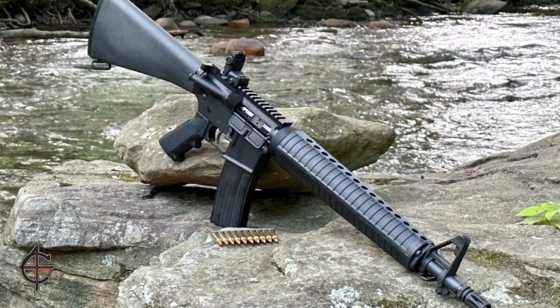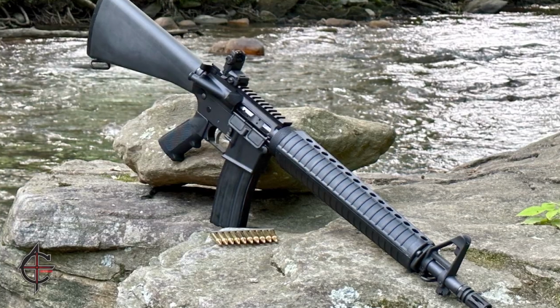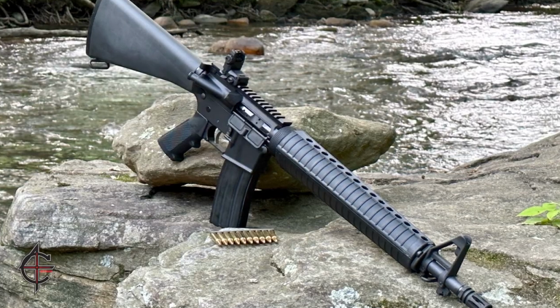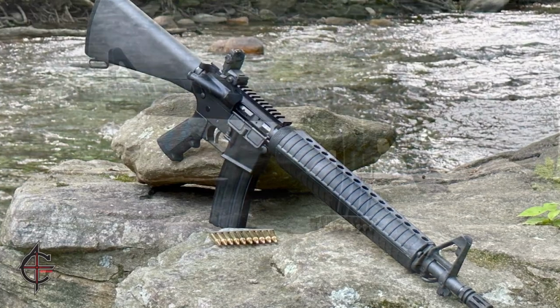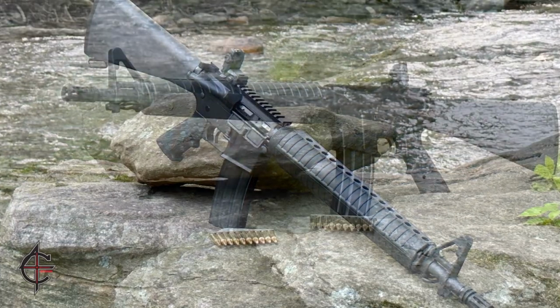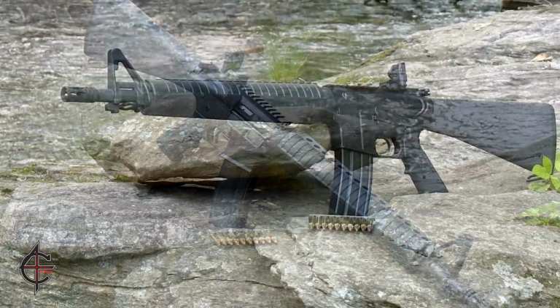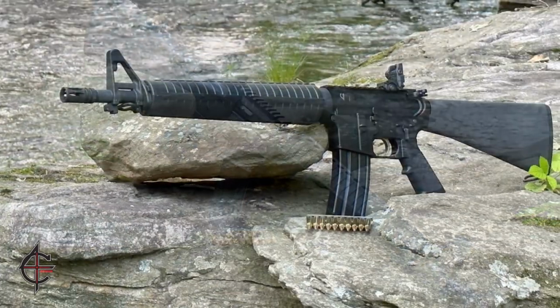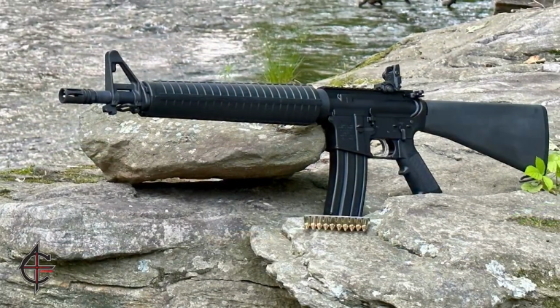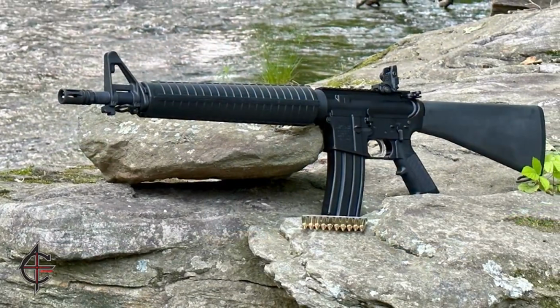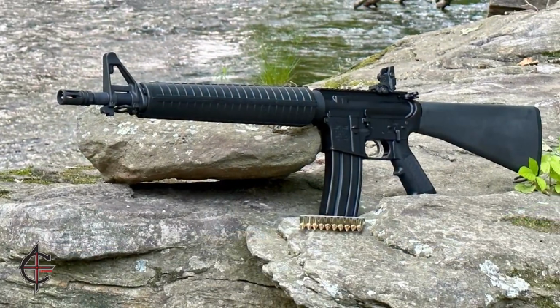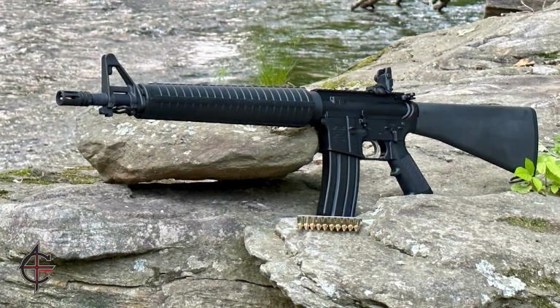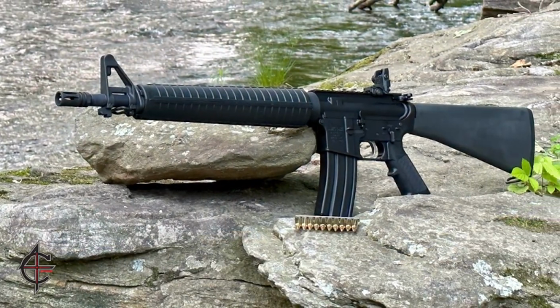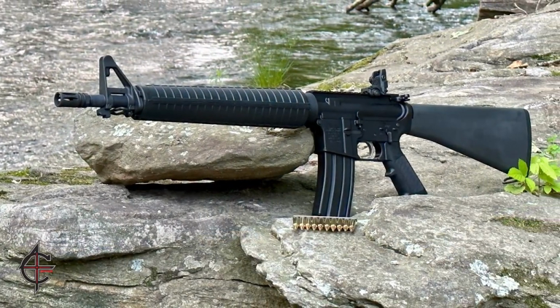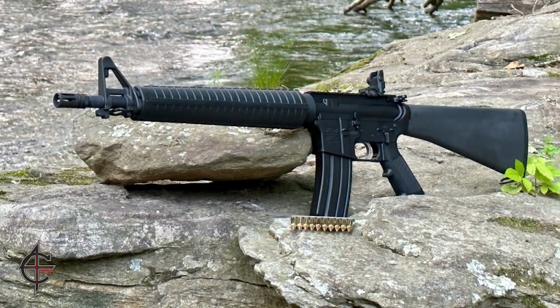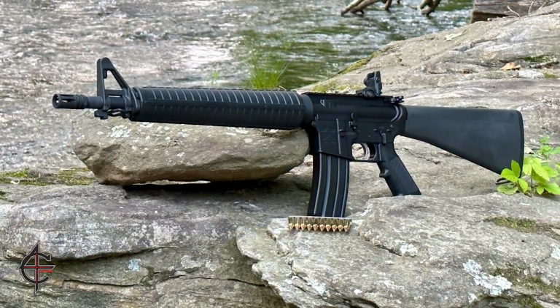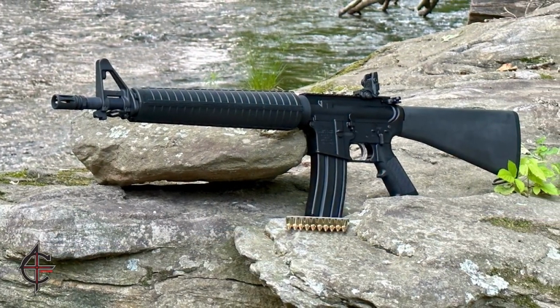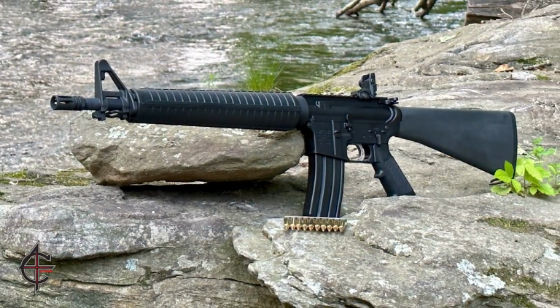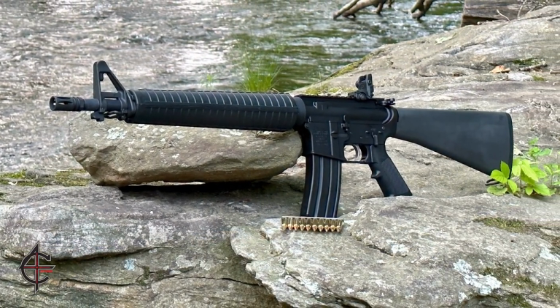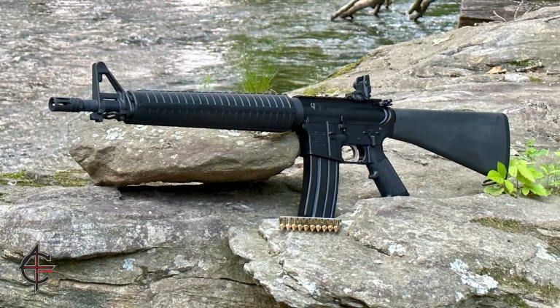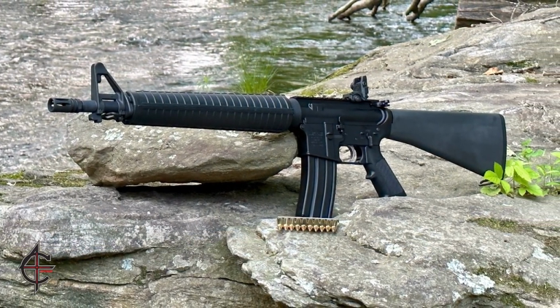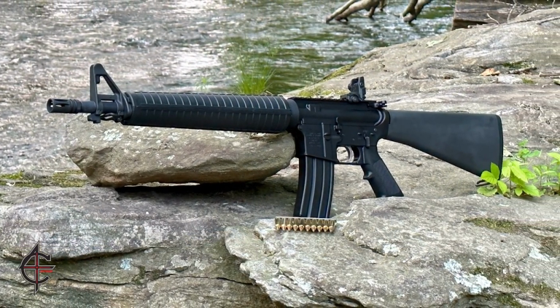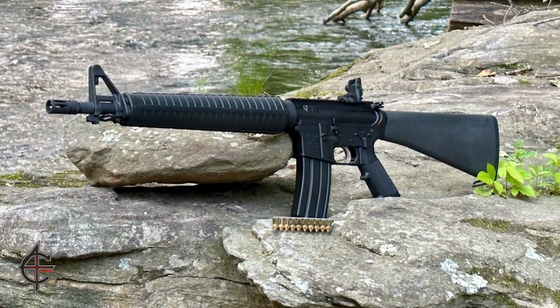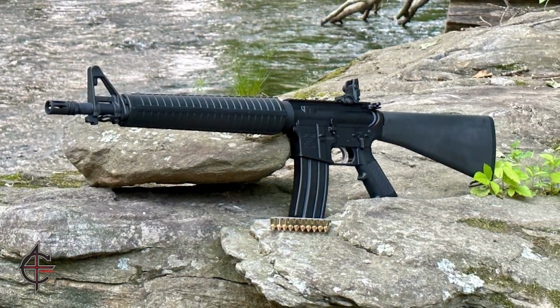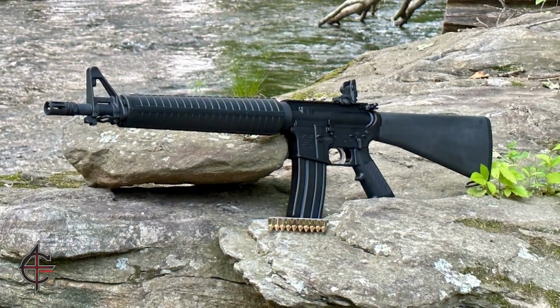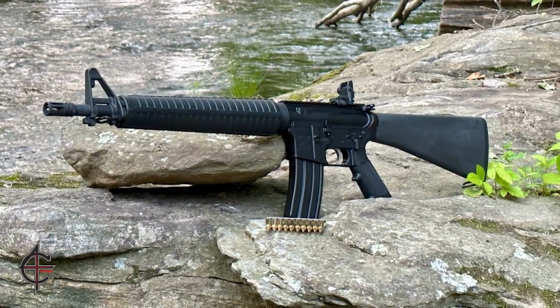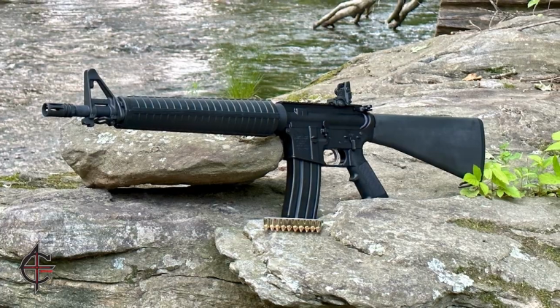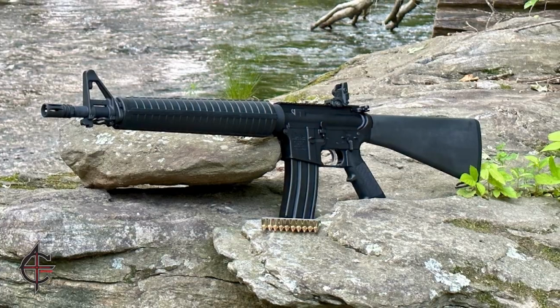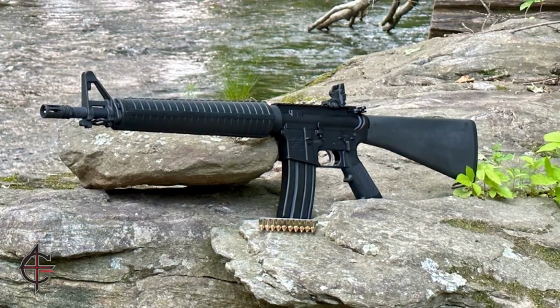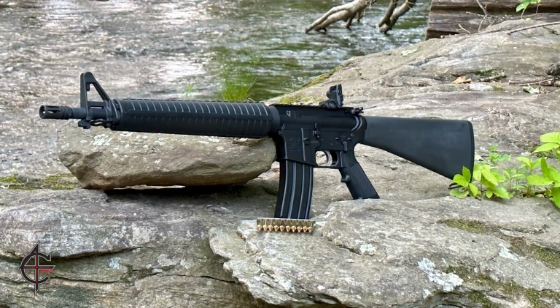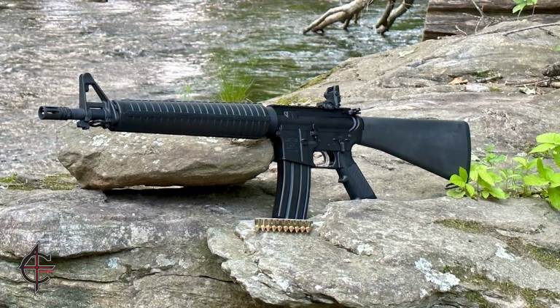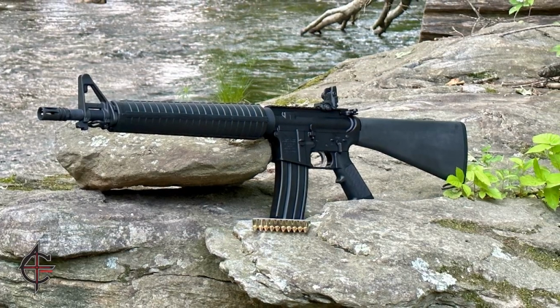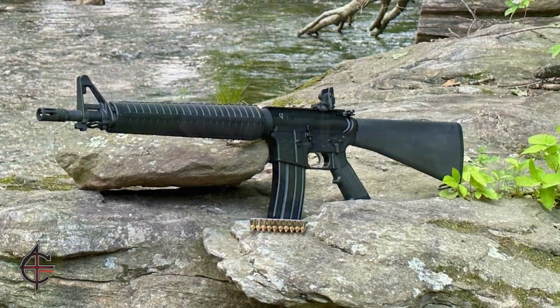This is due in part to the Dissipator rifle's unique appearance, as well as its combination of accuracy, reliability, and maneuverability.